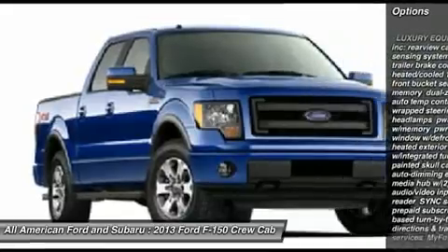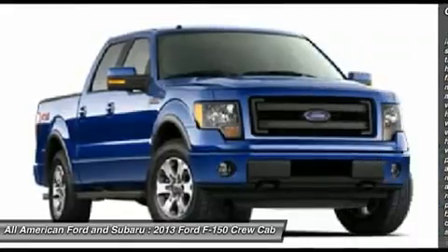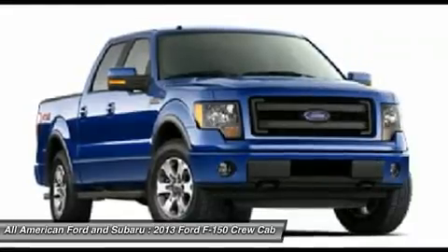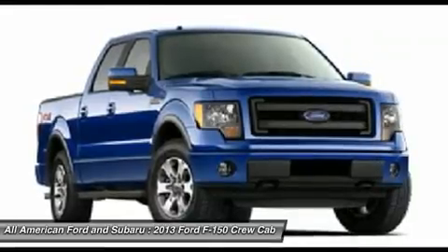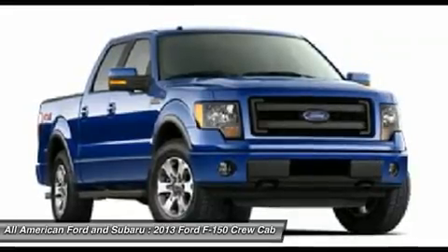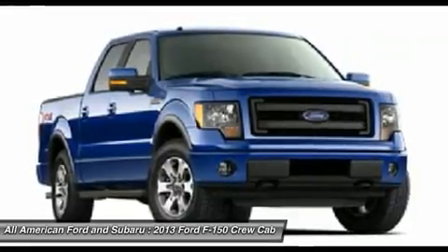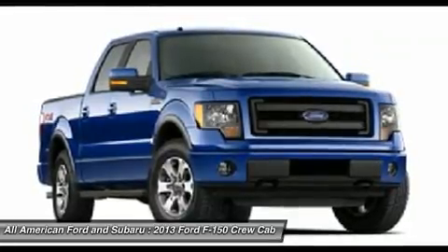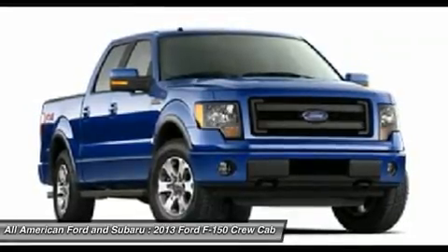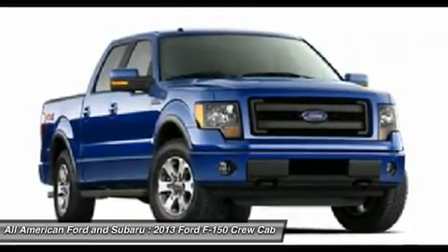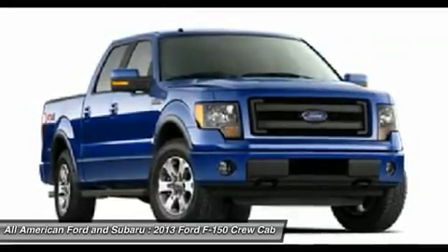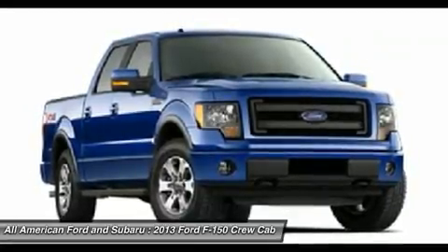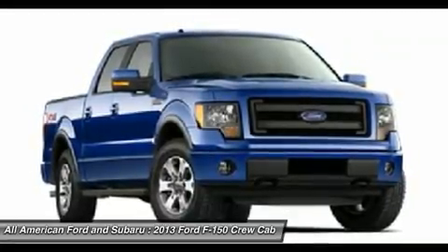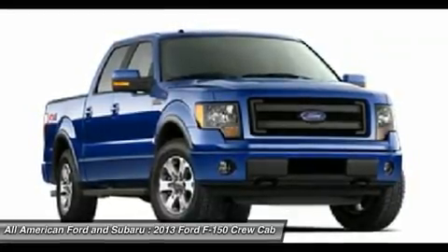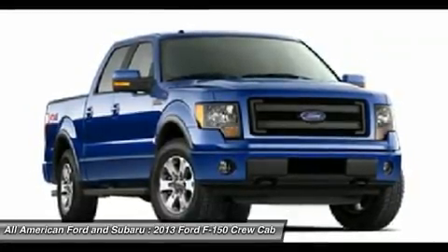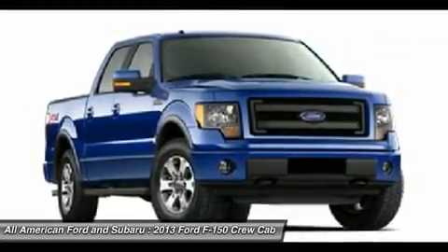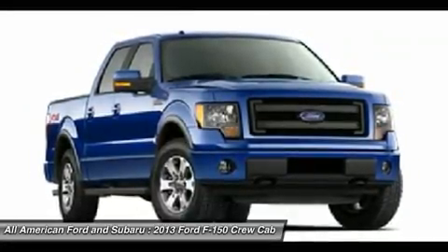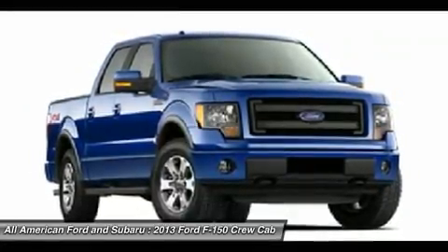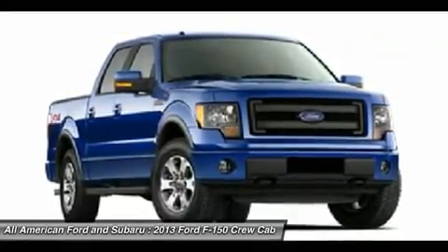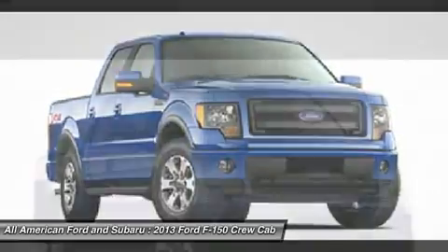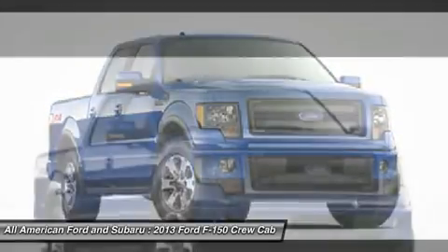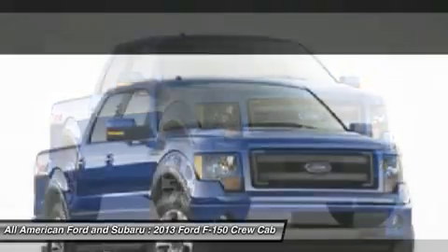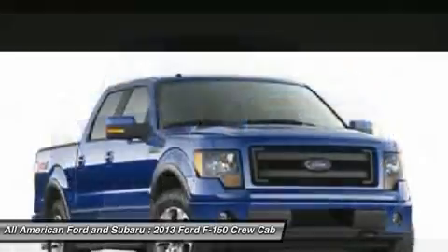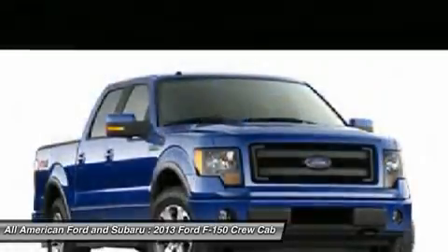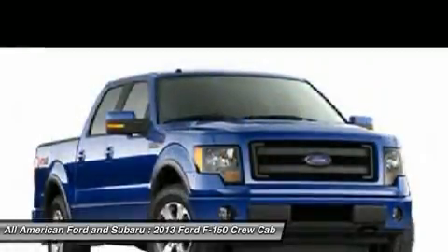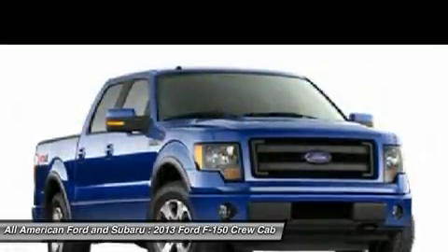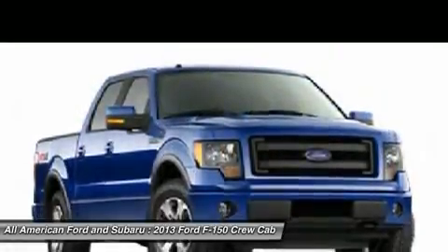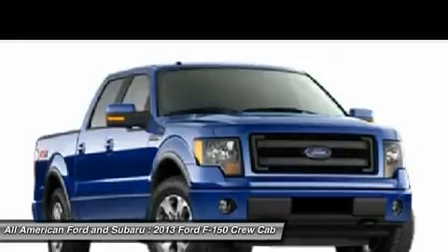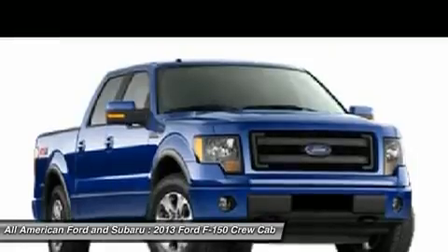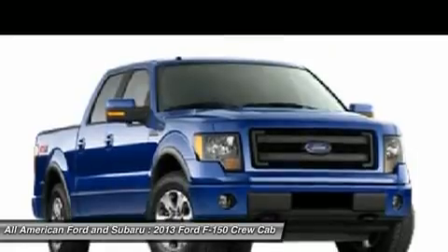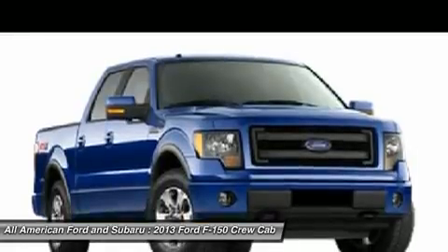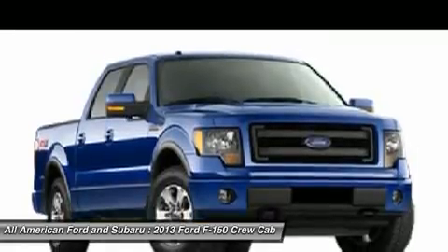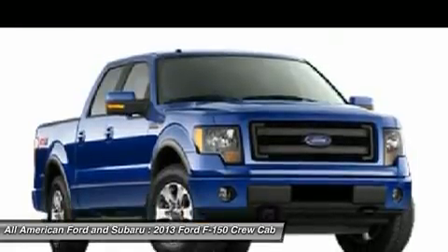Floor mats, keyless entry, aluminum wheels, four-wheel disc brakes, four-wheel drive.